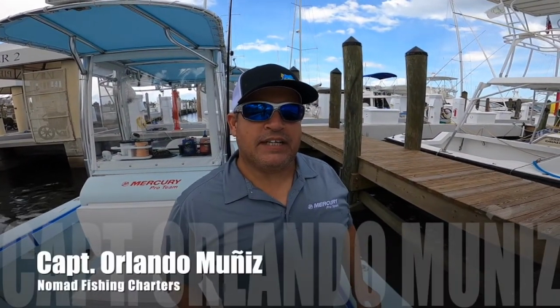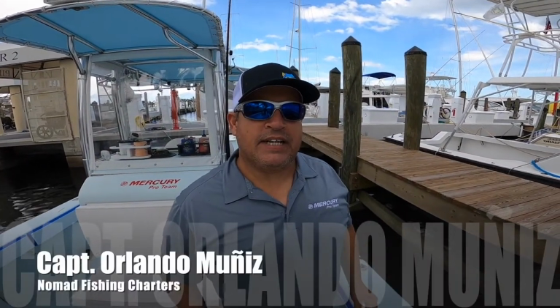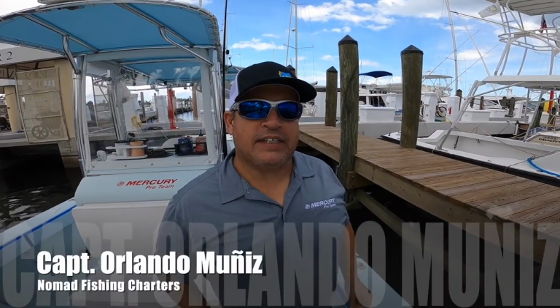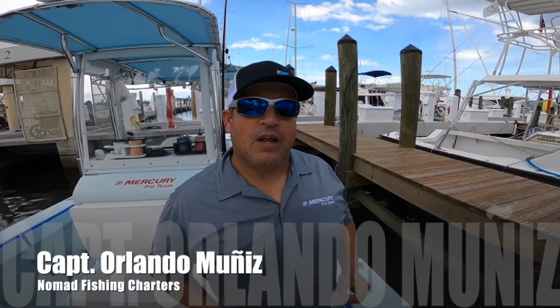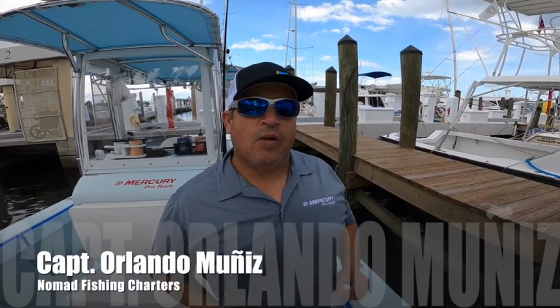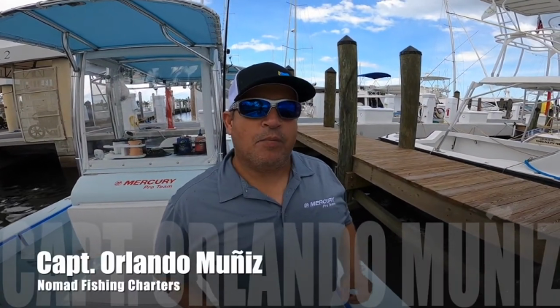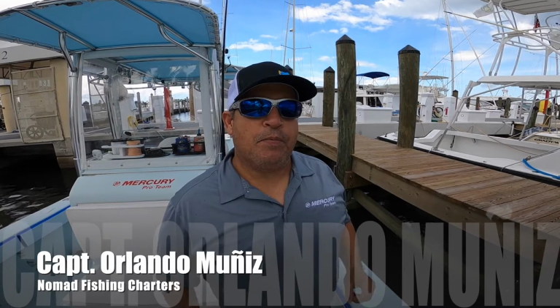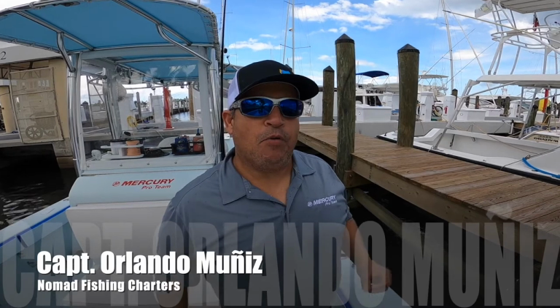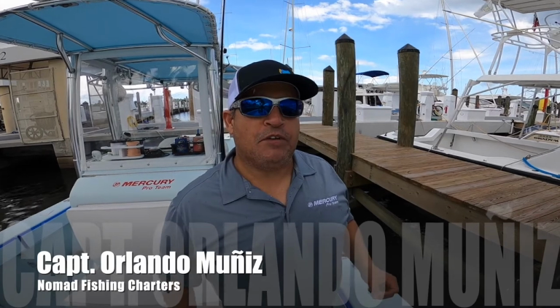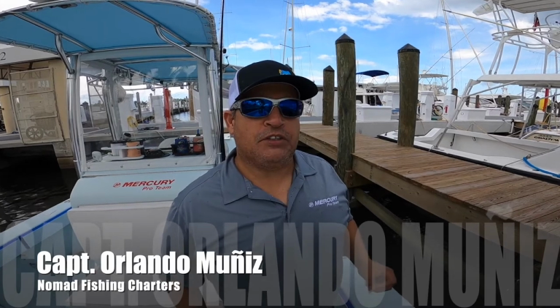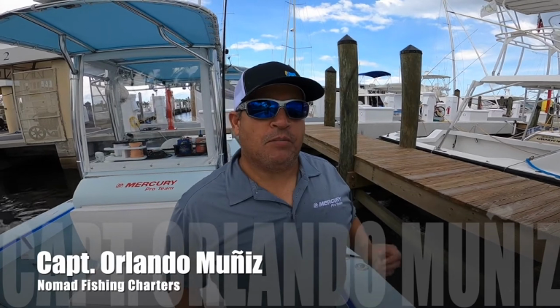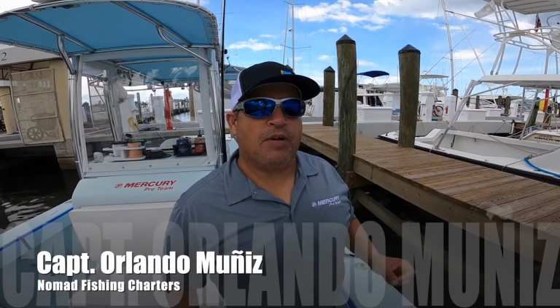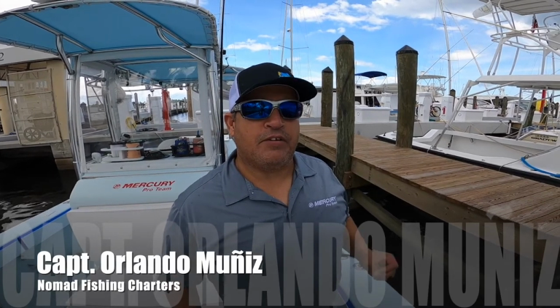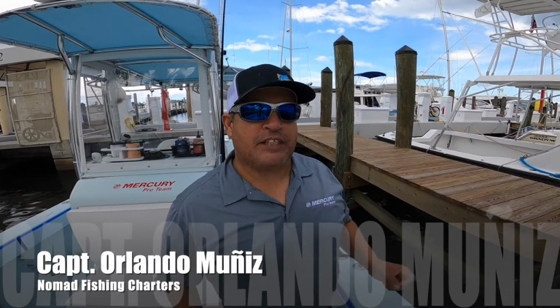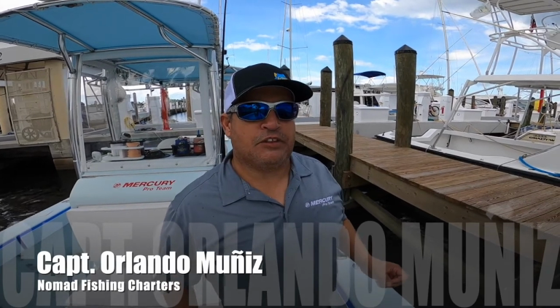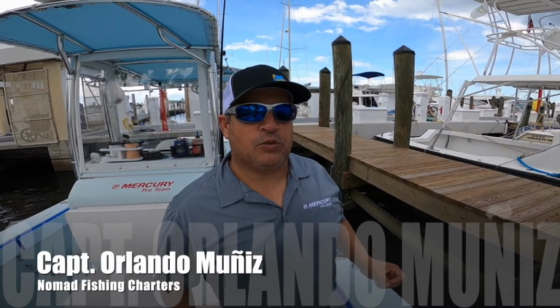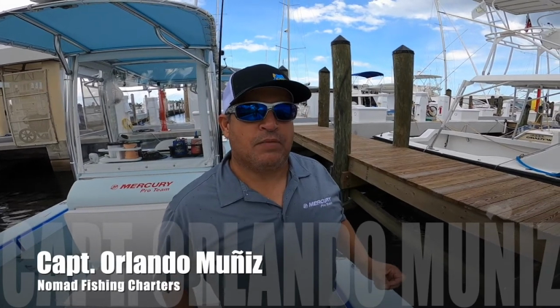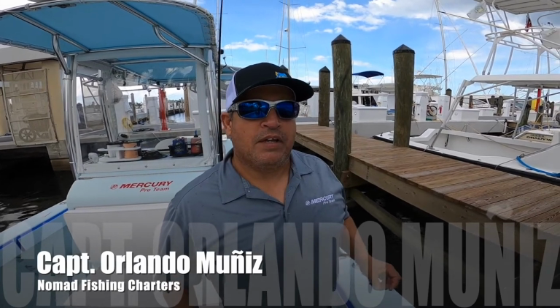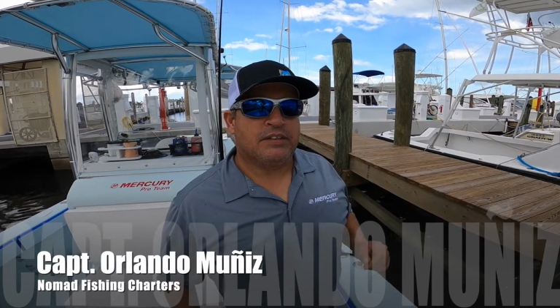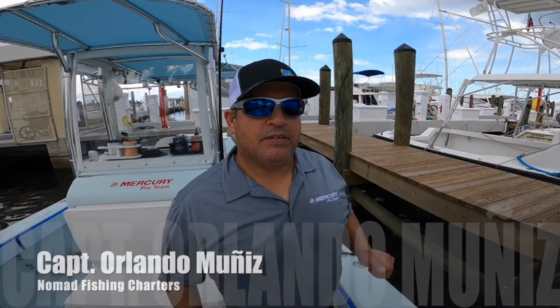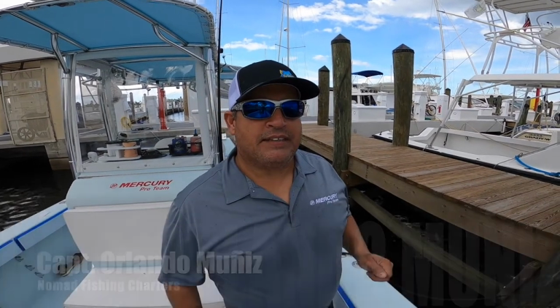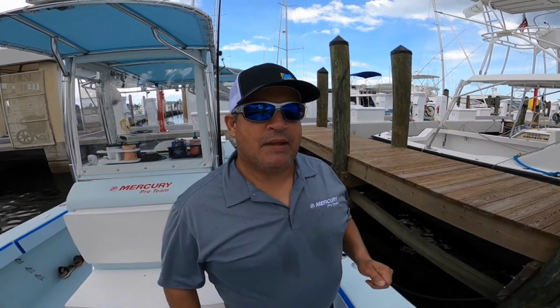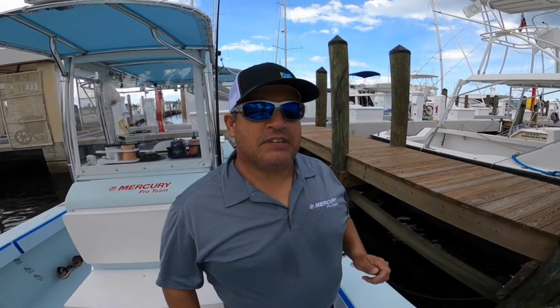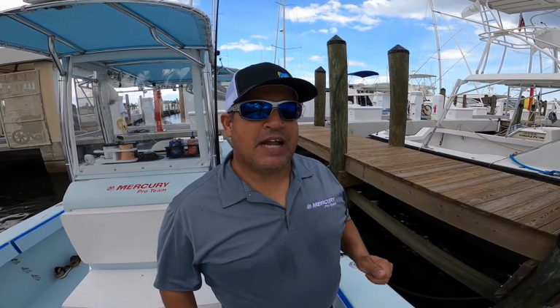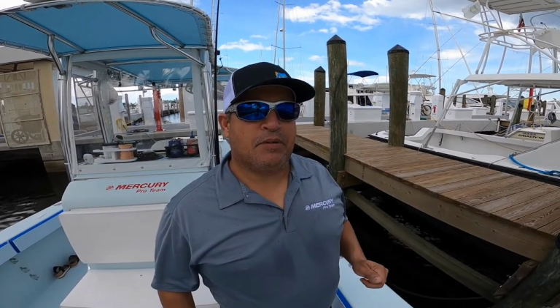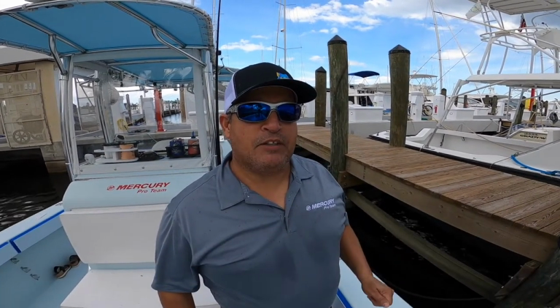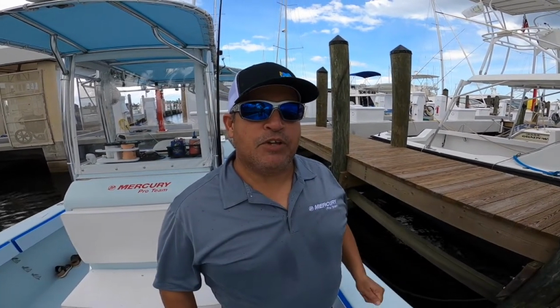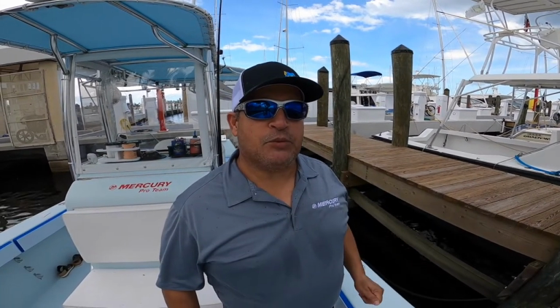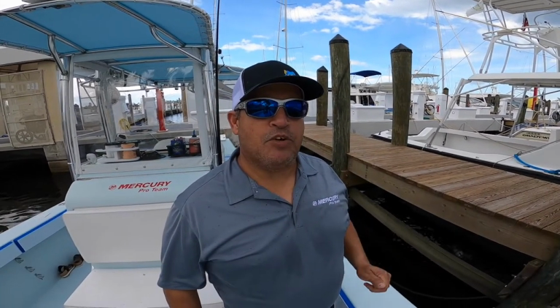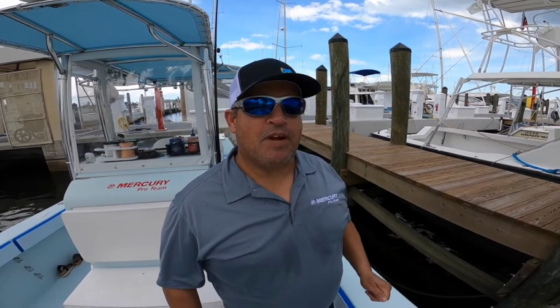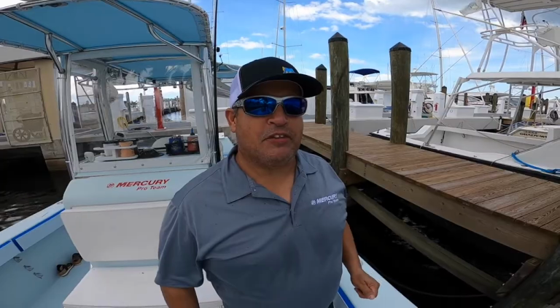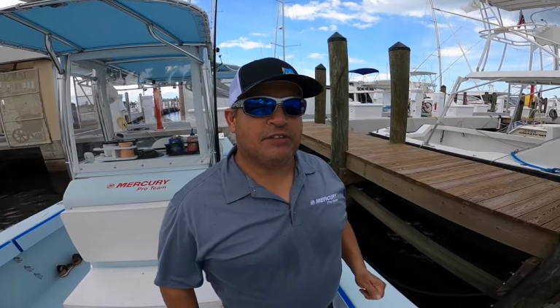Well guys, there you have it. Hopefully these tricks and techniques will help you put more fish in the boat on your next fishing trip. Until next time, this is Captain Orlando Muñiz with Nomad Fishing Charters.